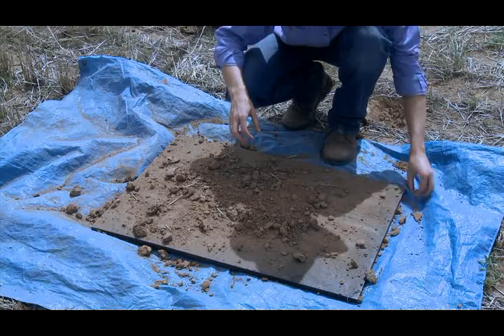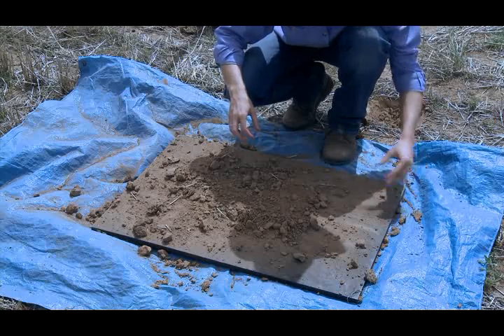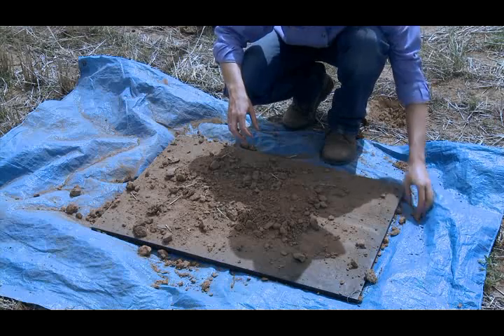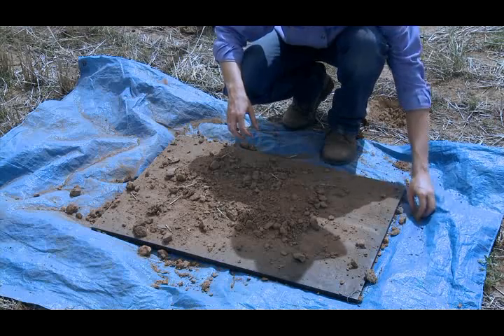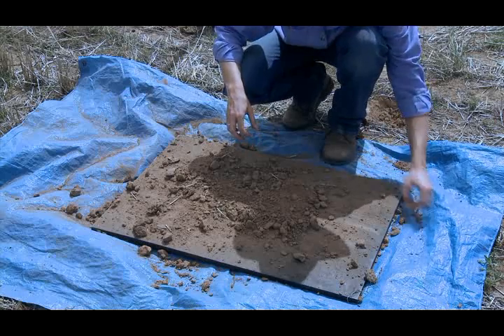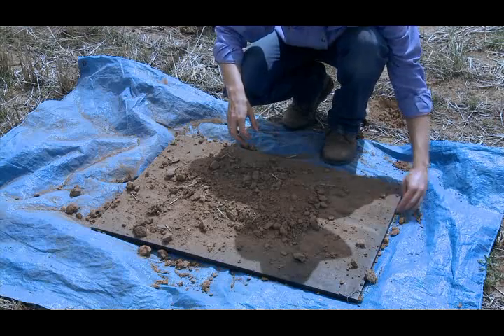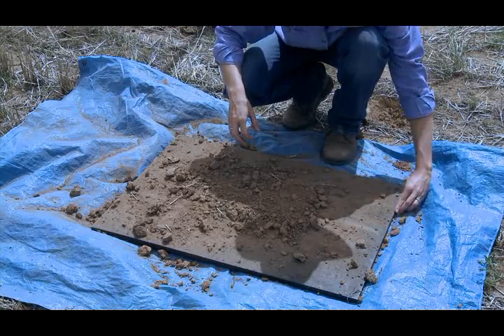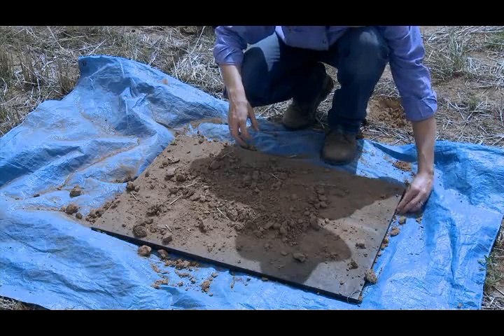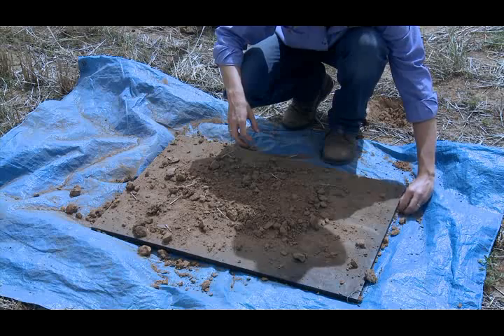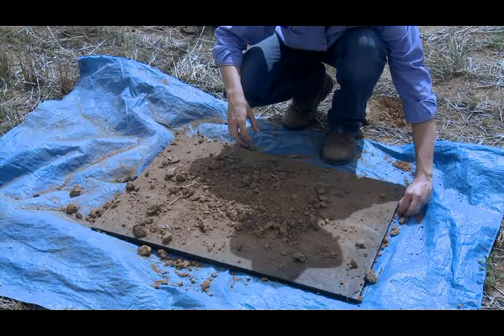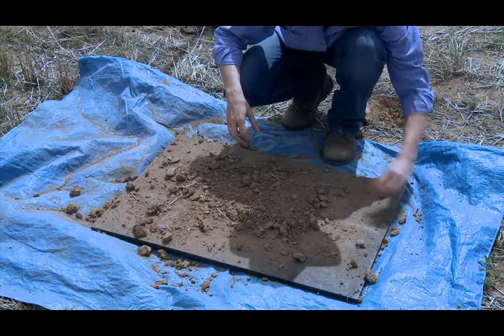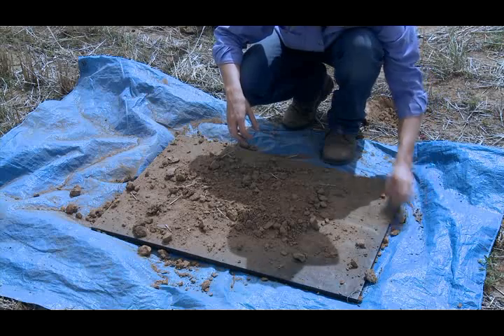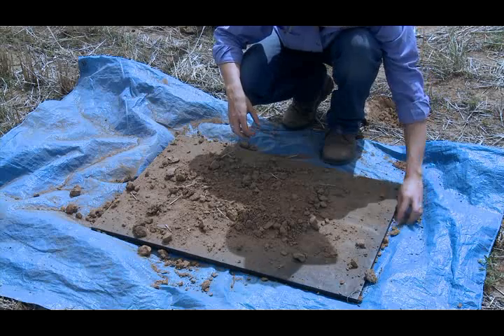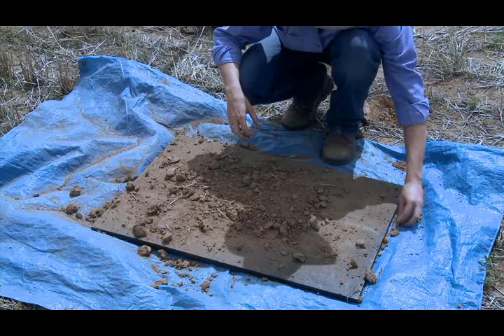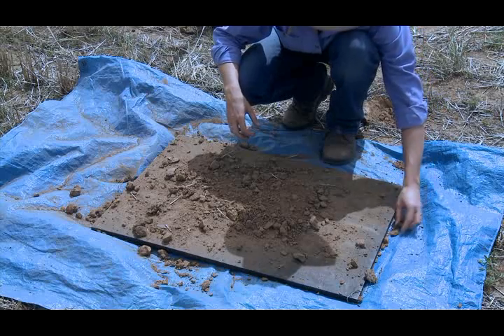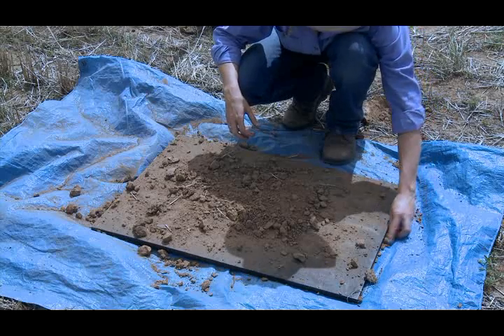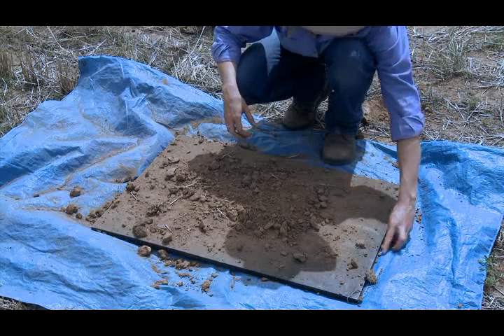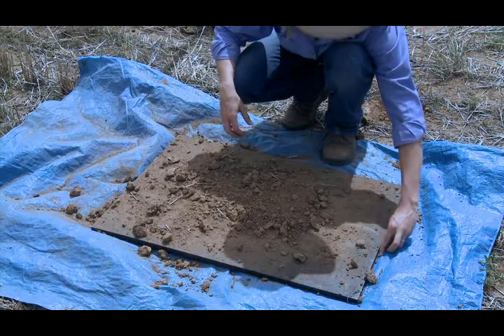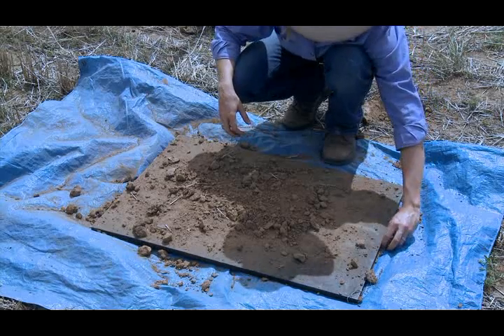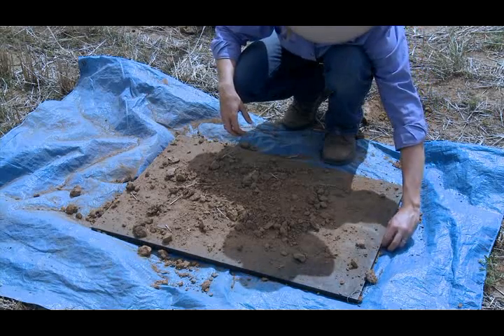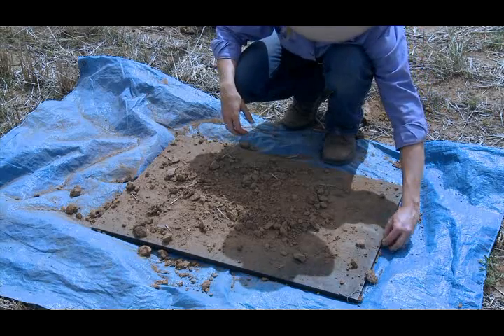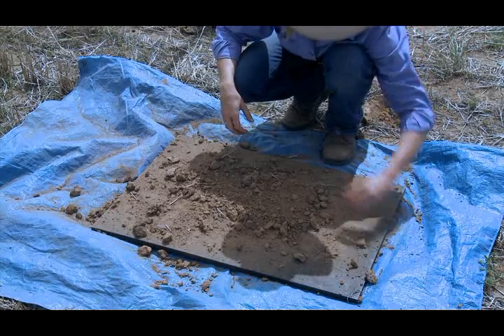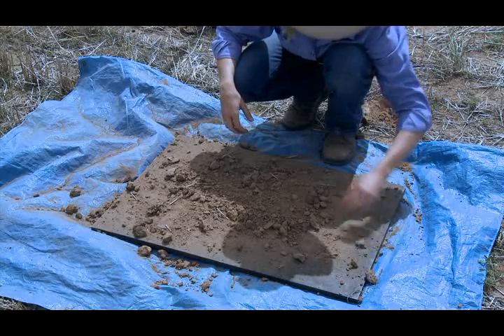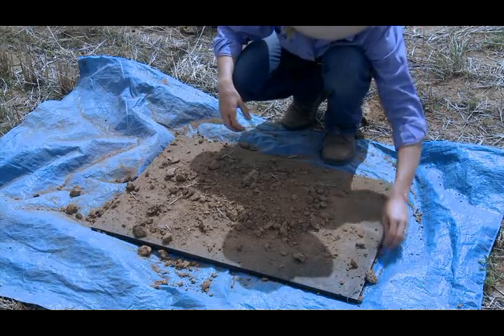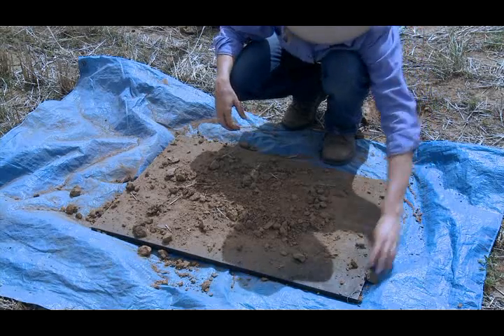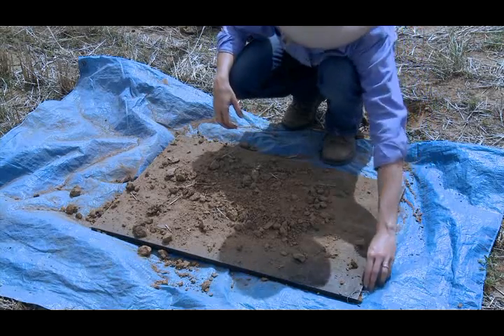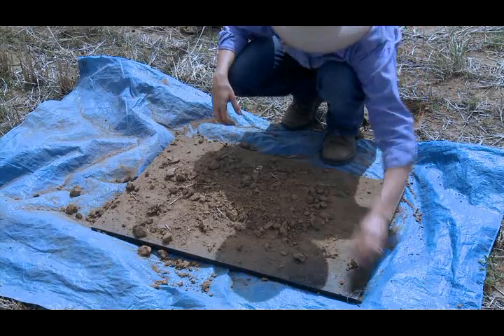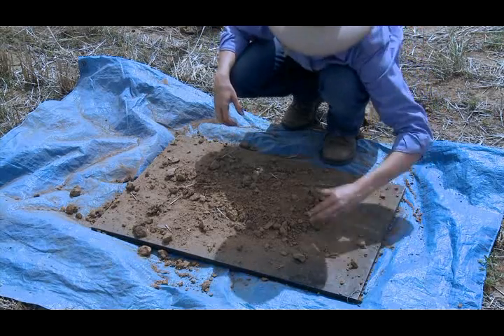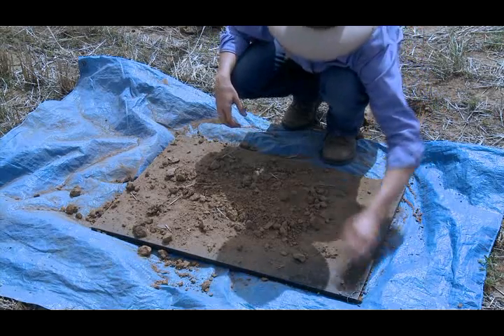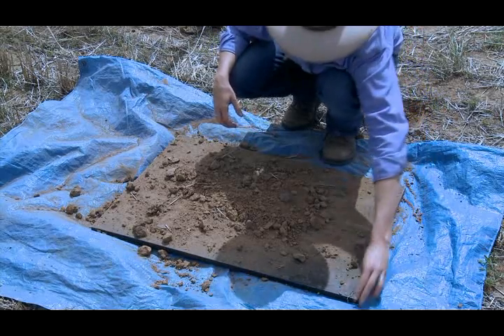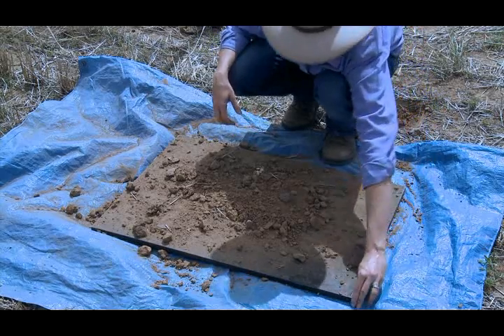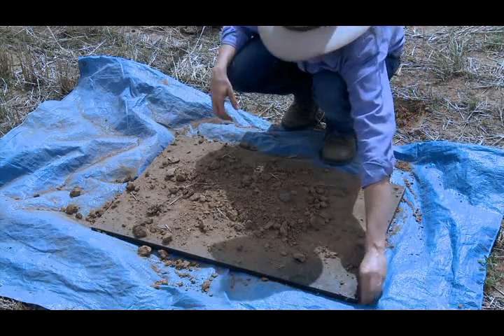Step 5. Transfer any spilt soil from the tarp onto the board.